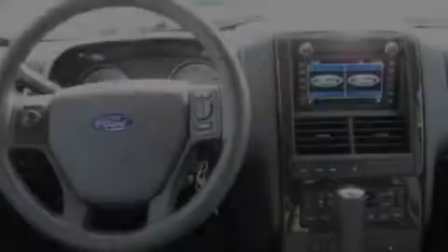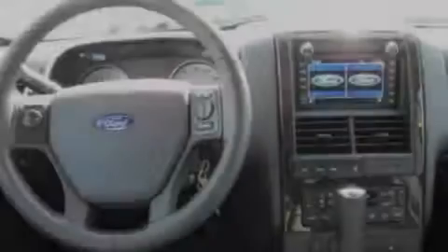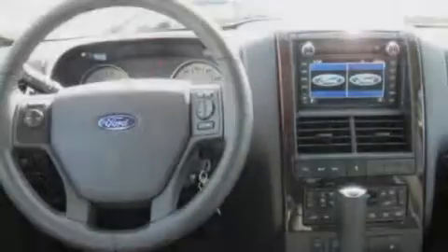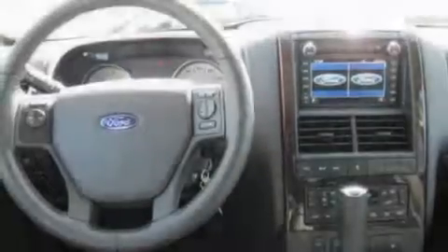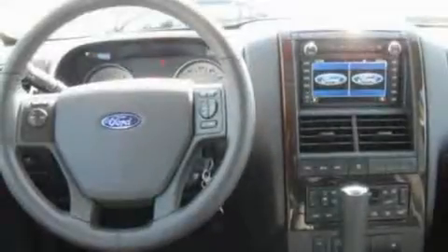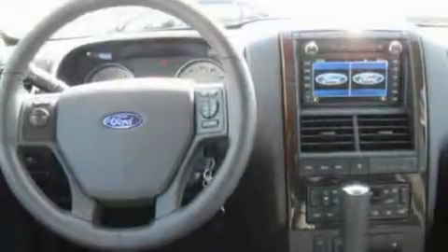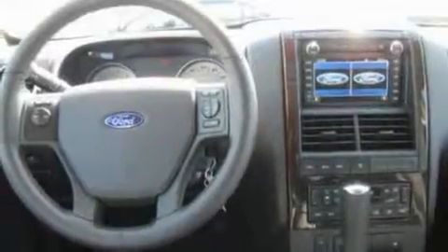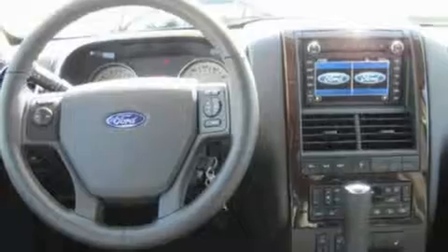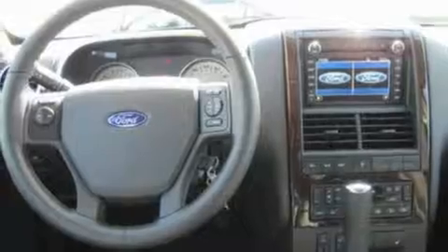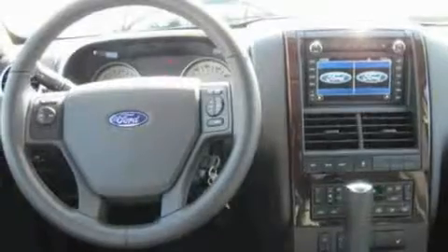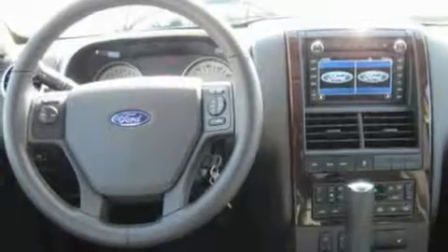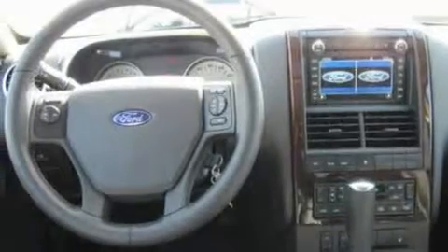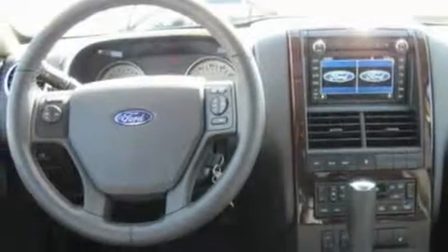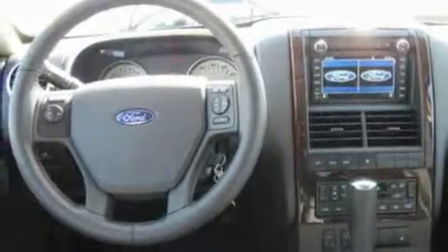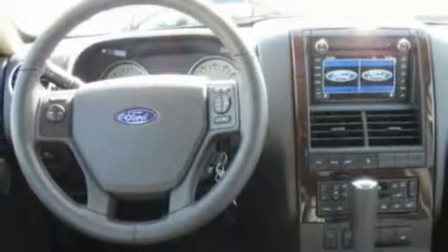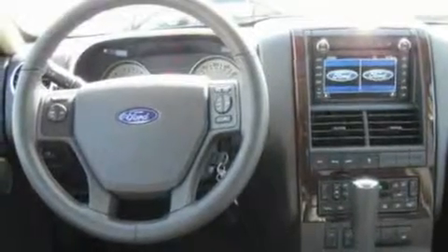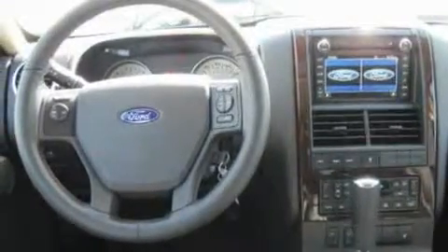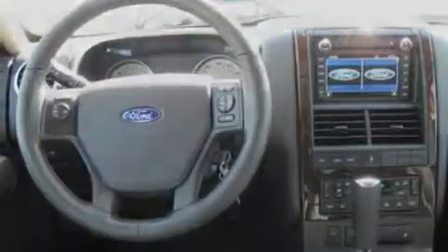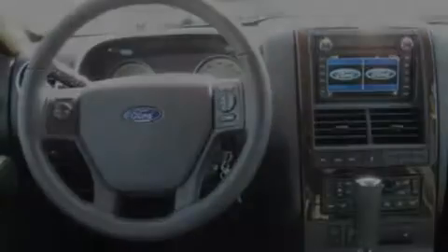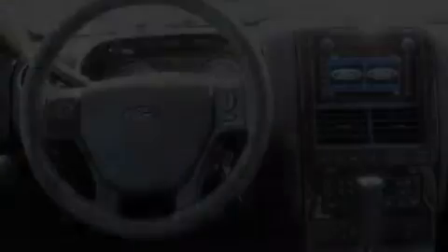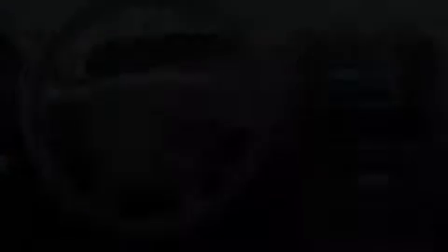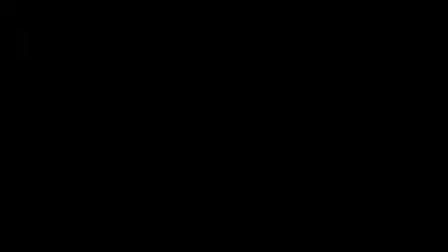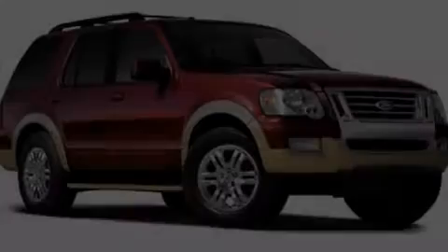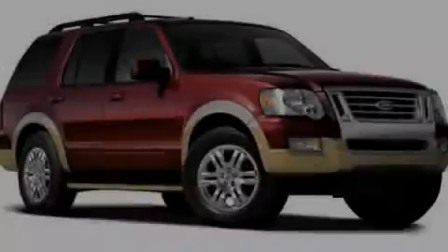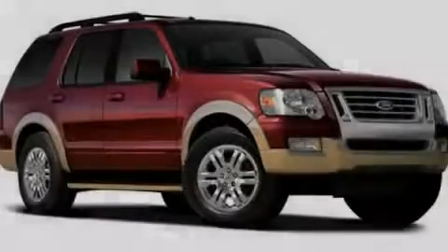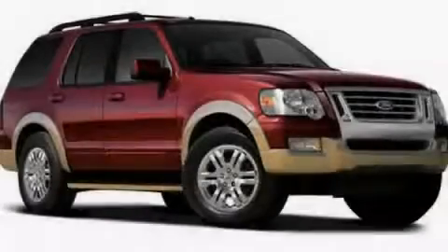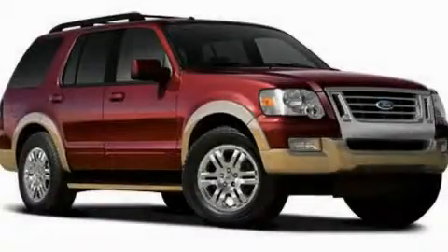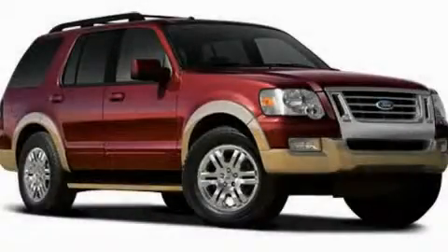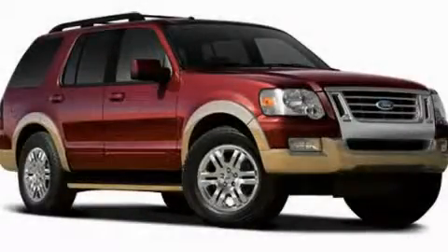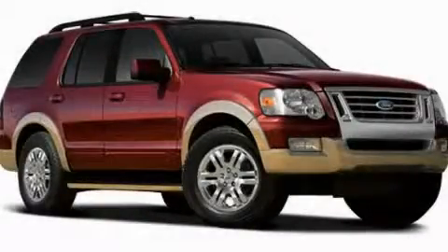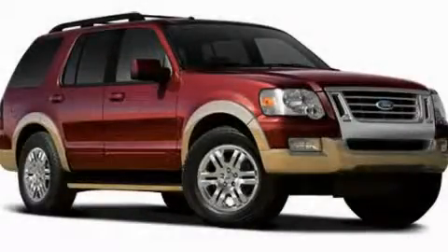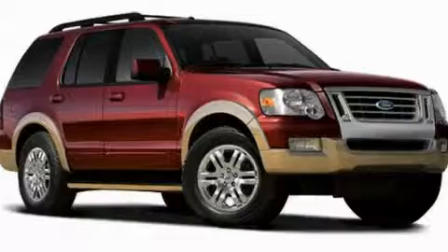And this automobile's stylish design always looks great. Stop by today and test drive this vehicle for yourself.